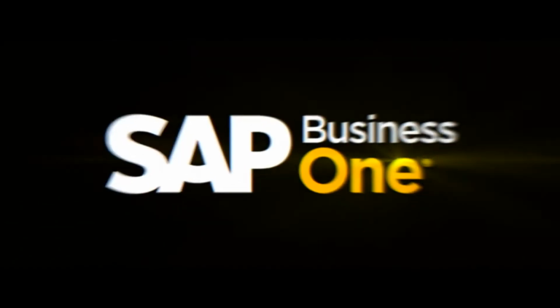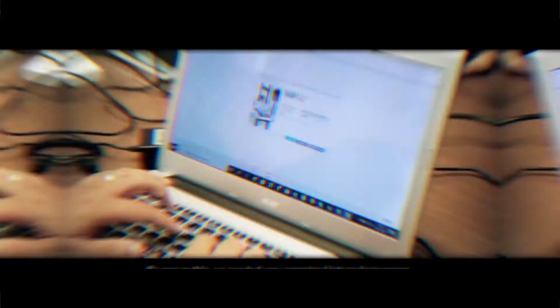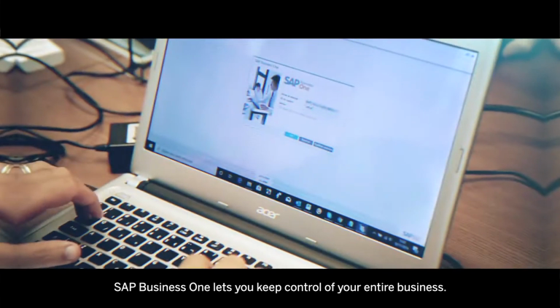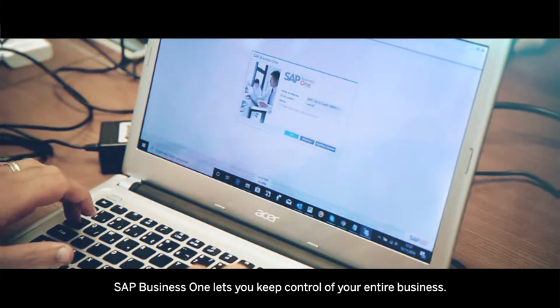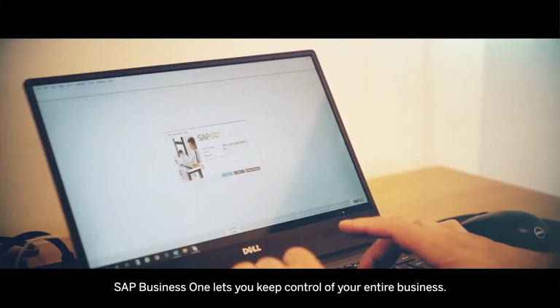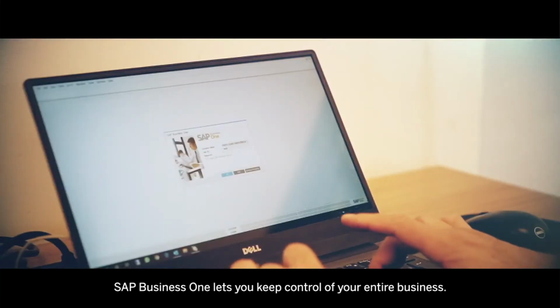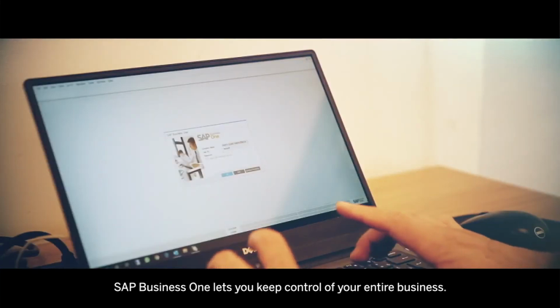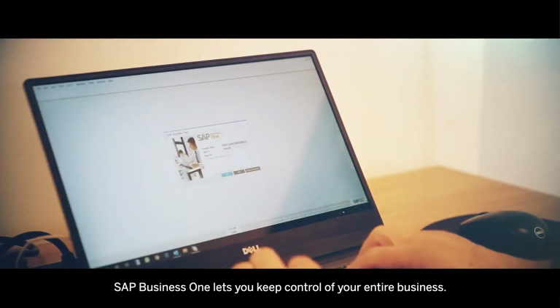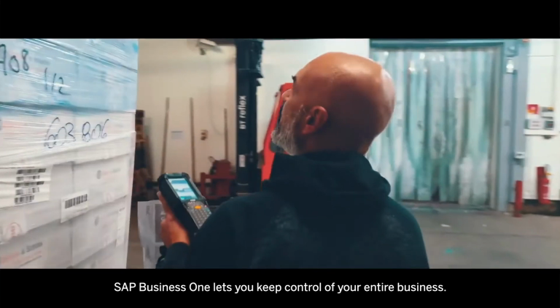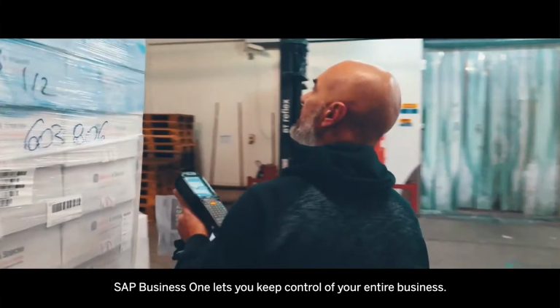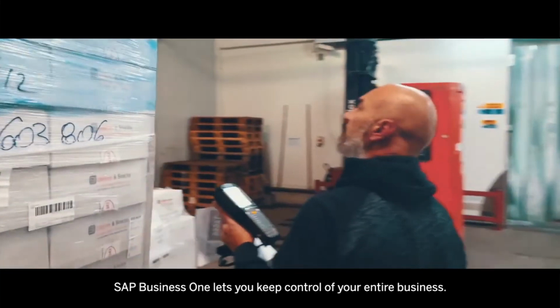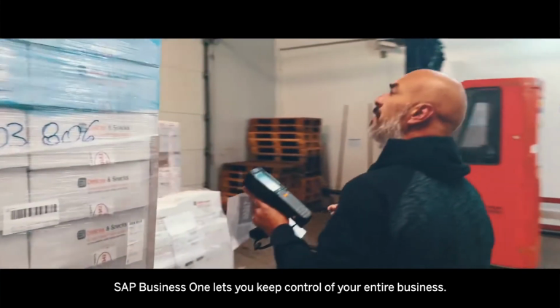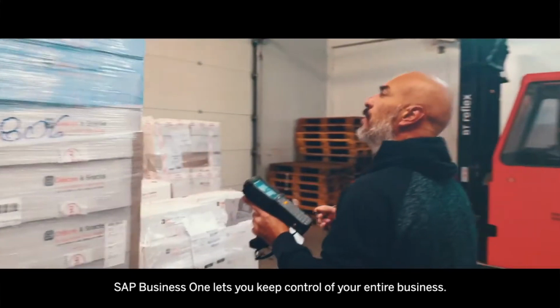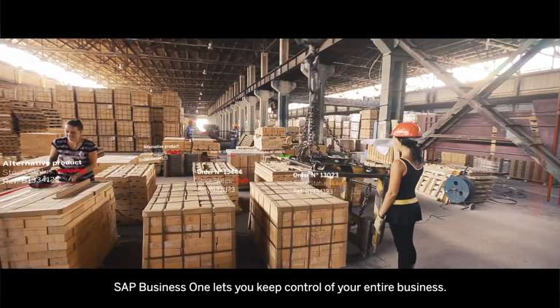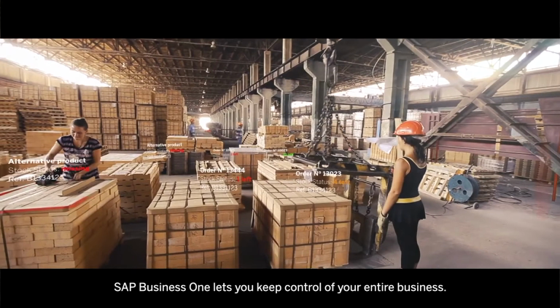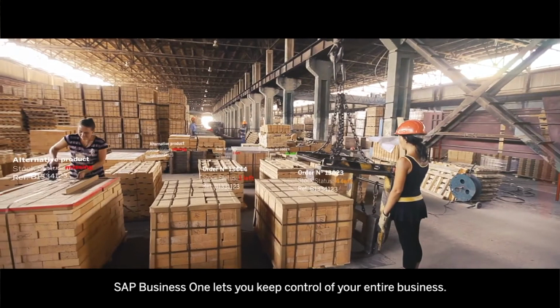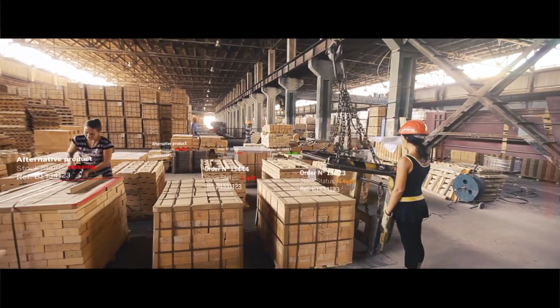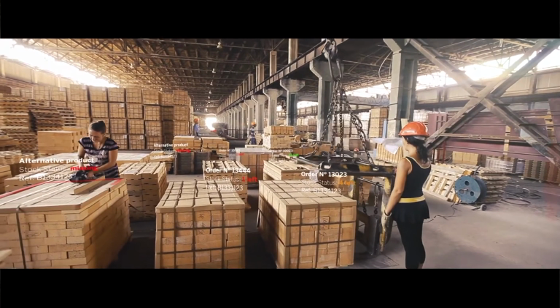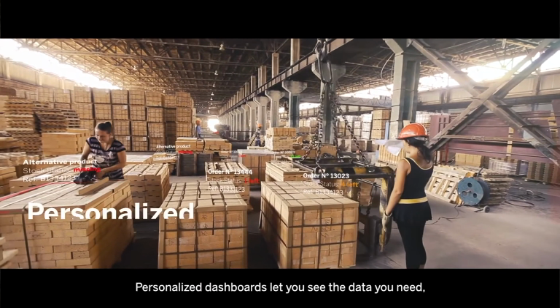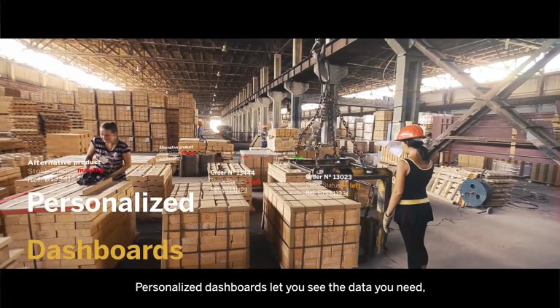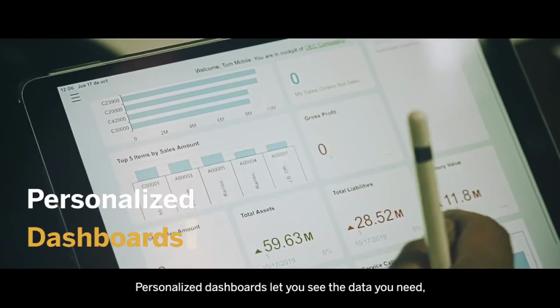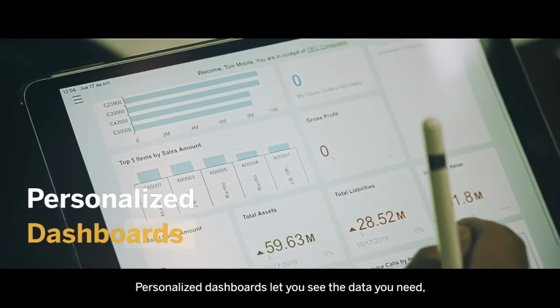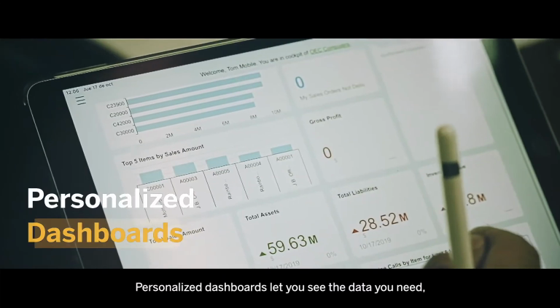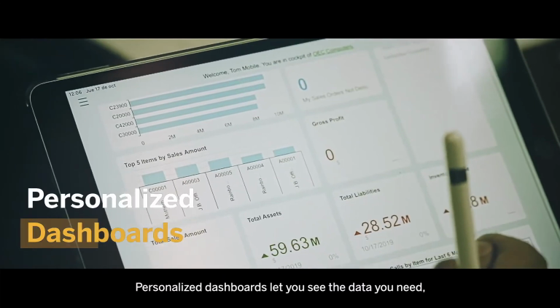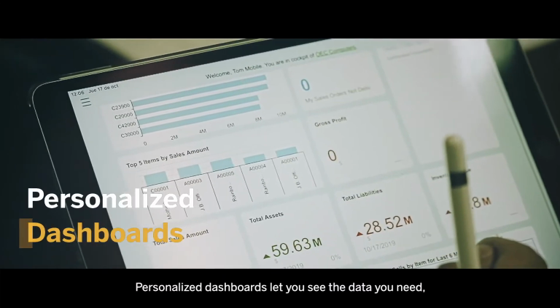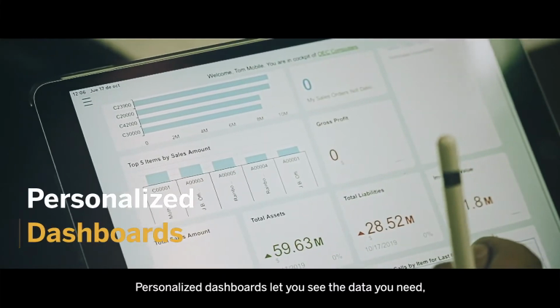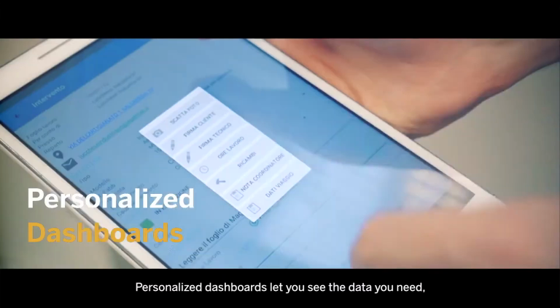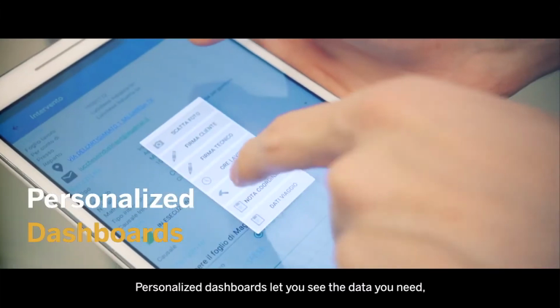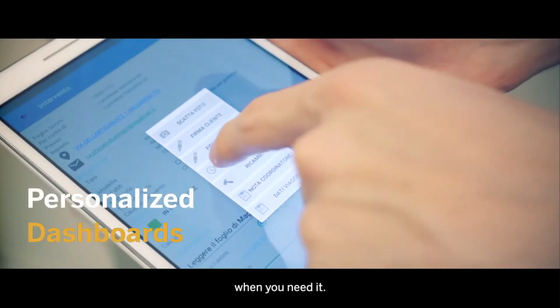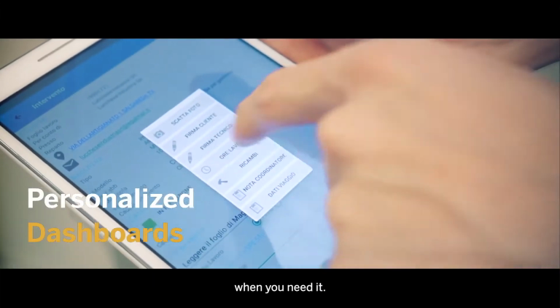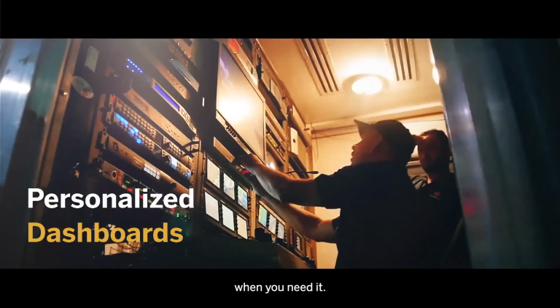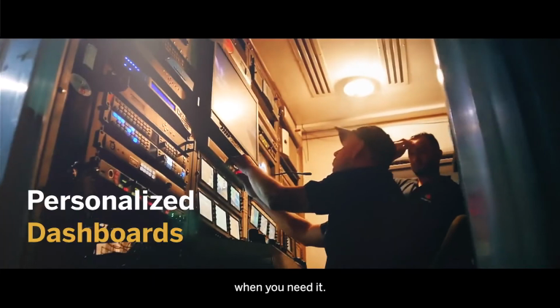SAP Business One lets you keep control of your entire business. Personalized dashboards let you see the data you need when you need it.